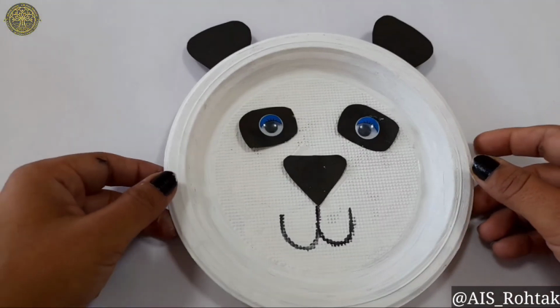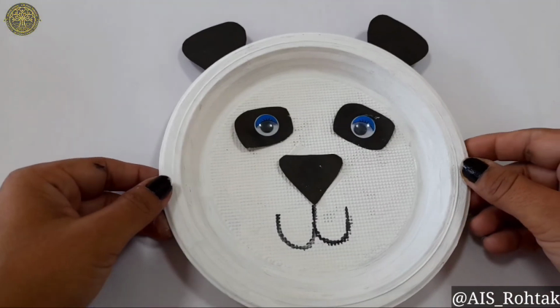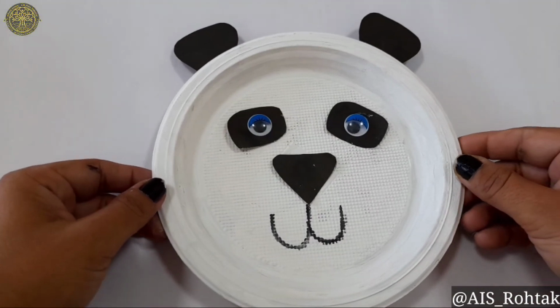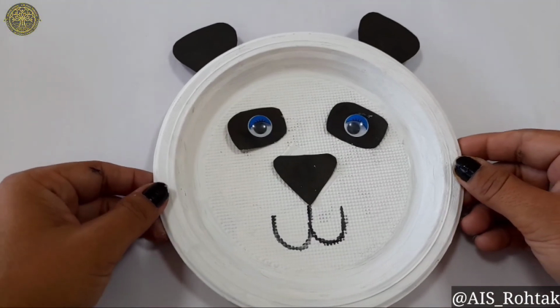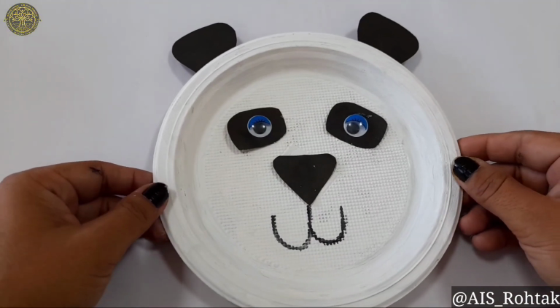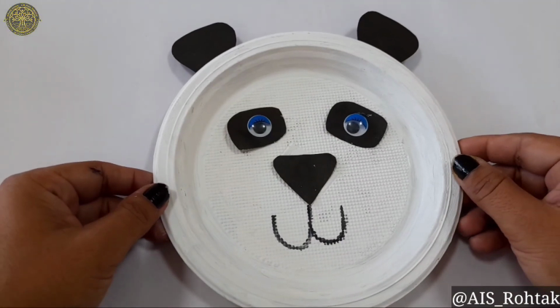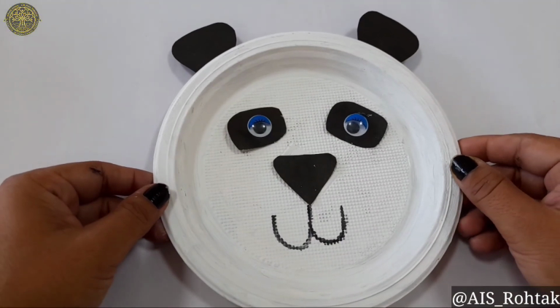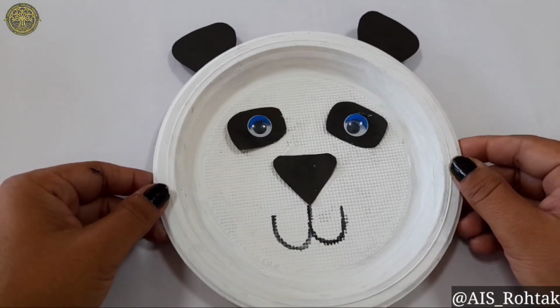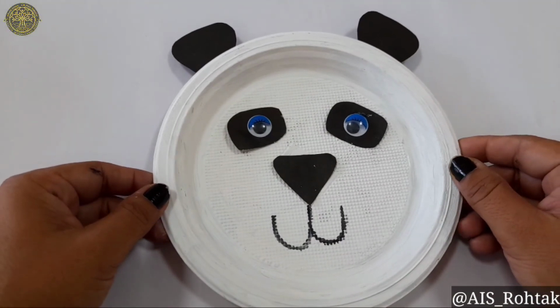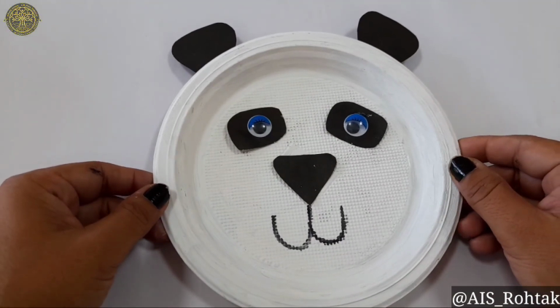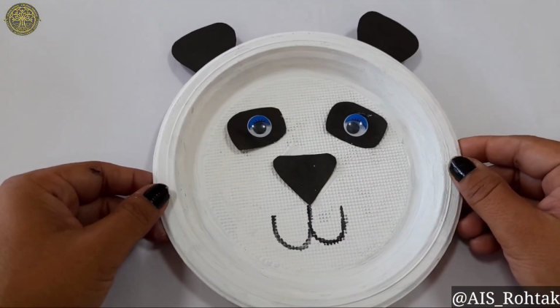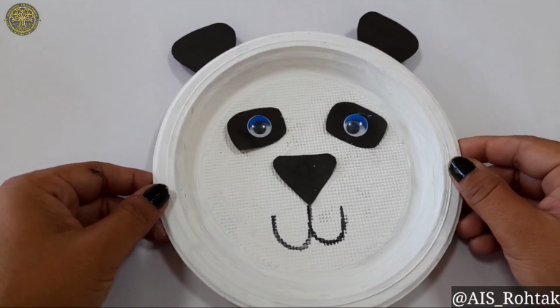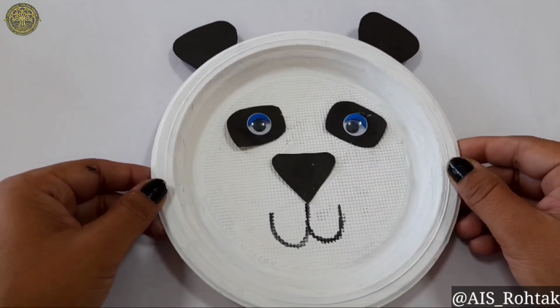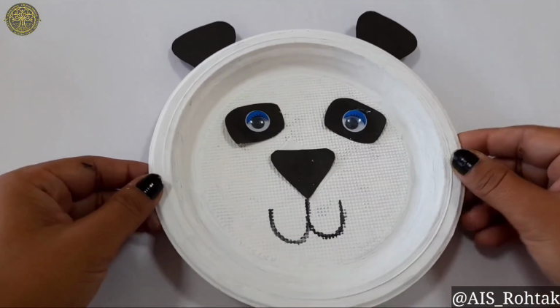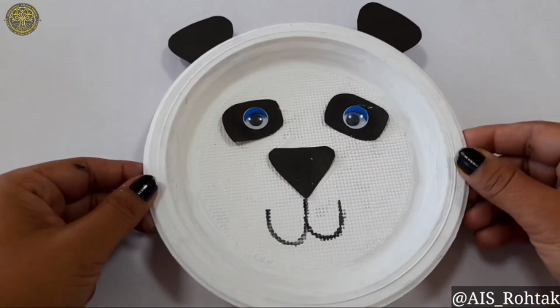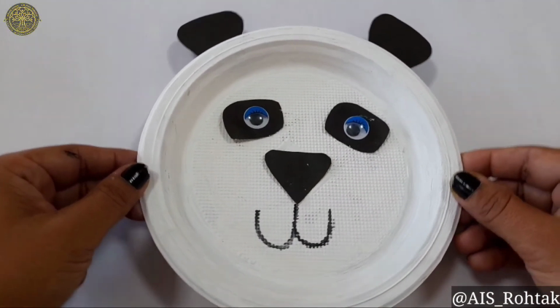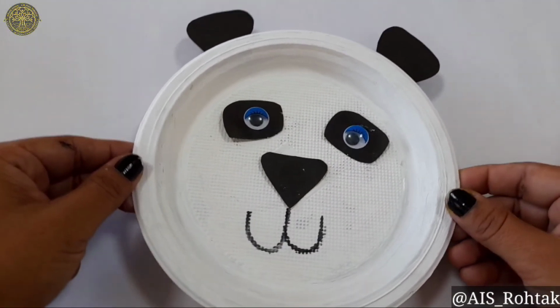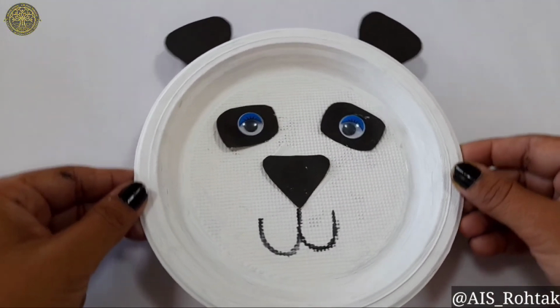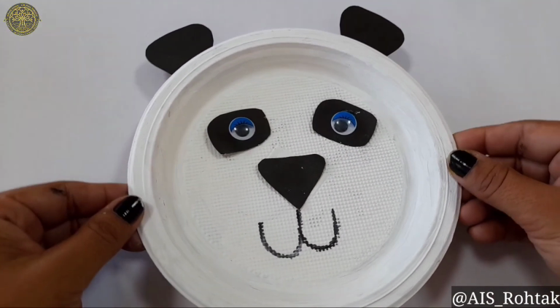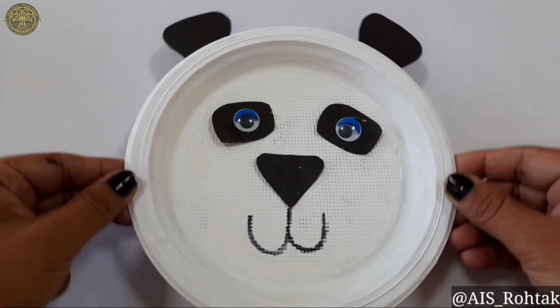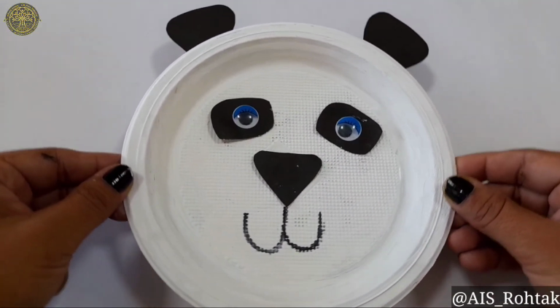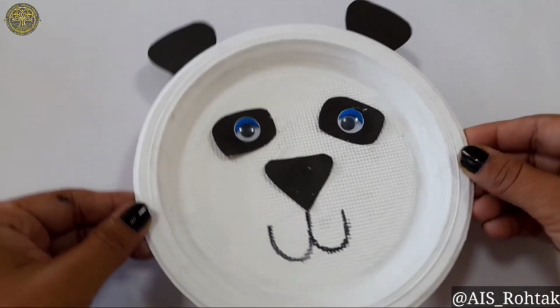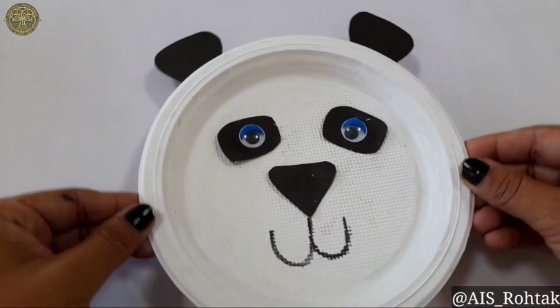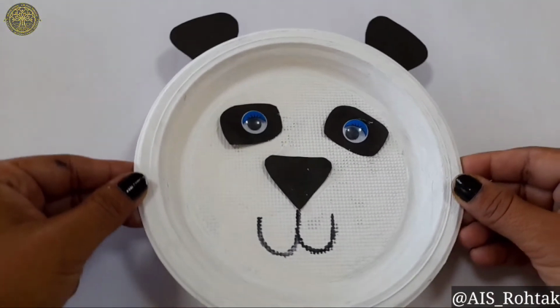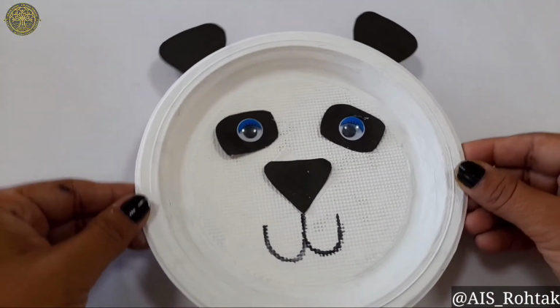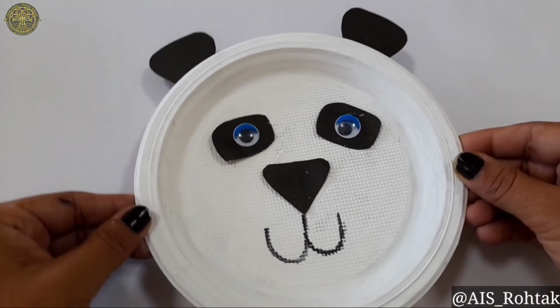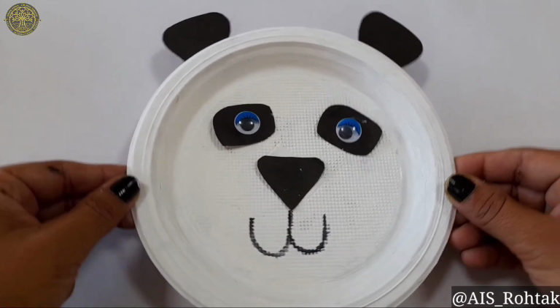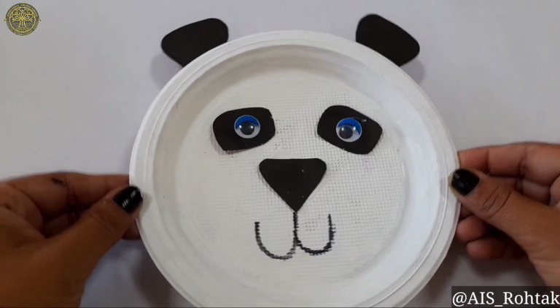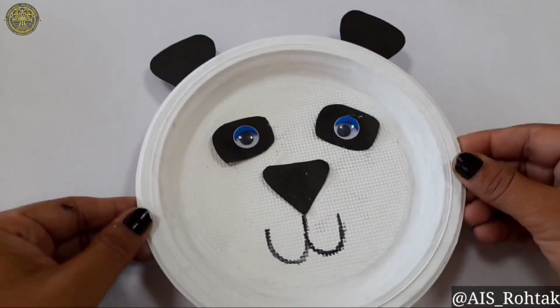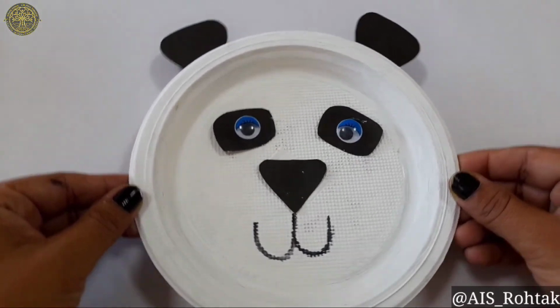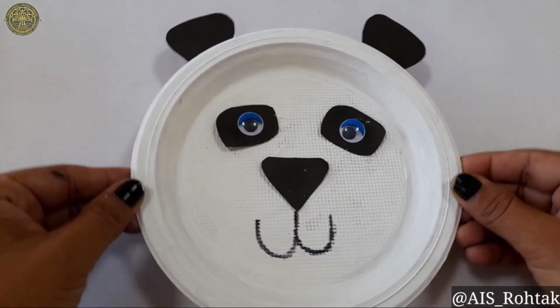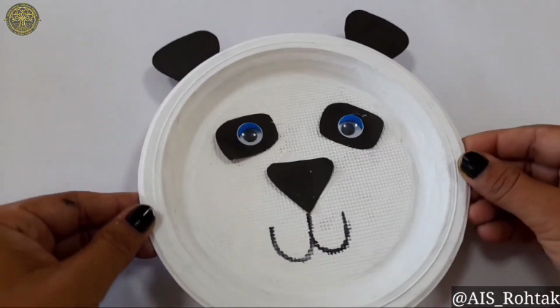Now our paper plate panda is ready. Try this at home. Thank you so much.